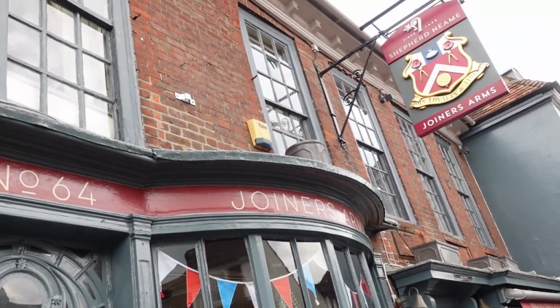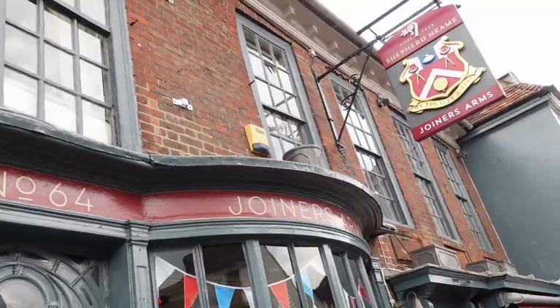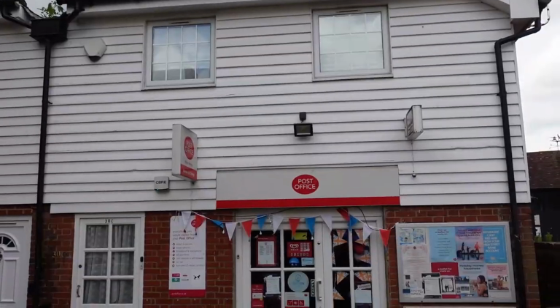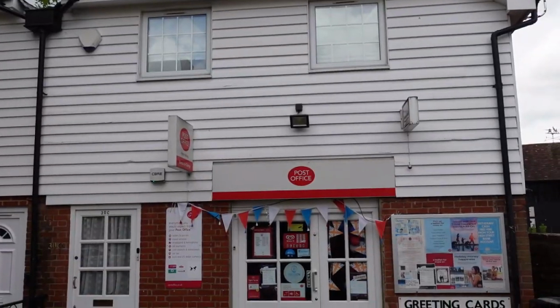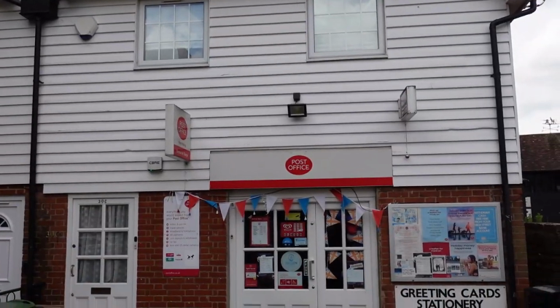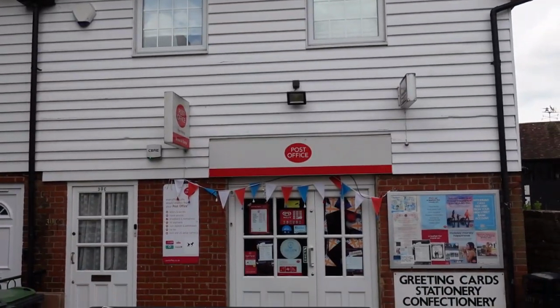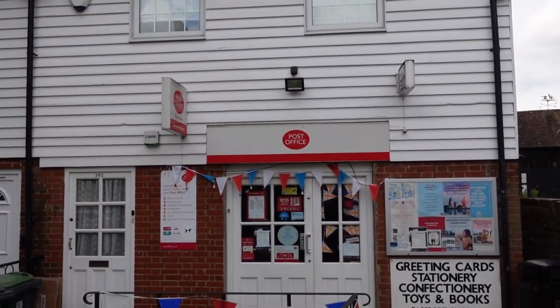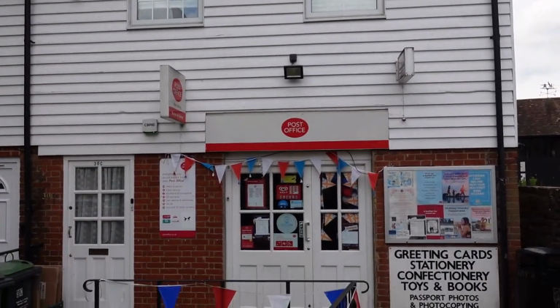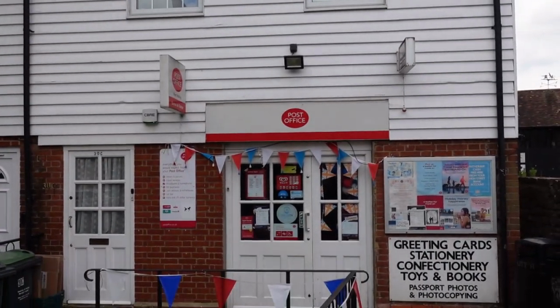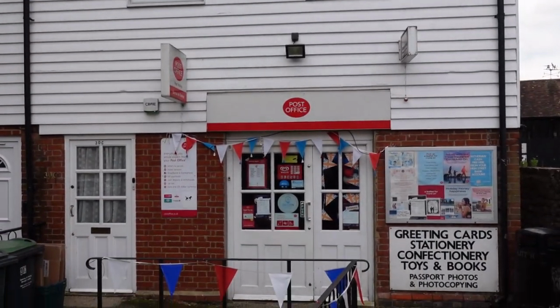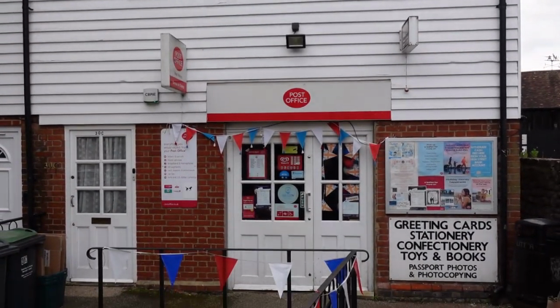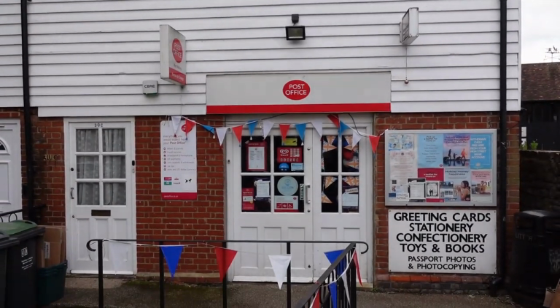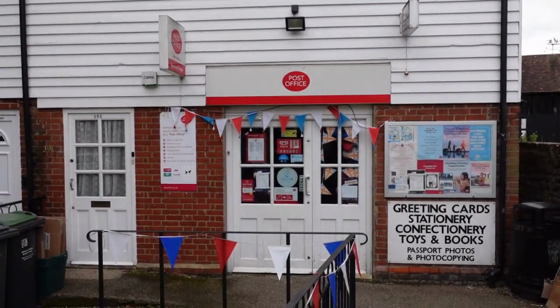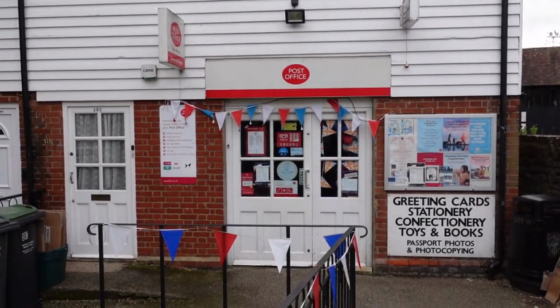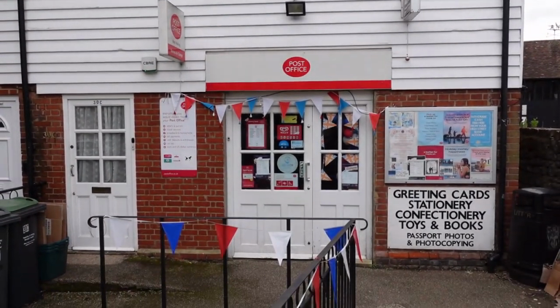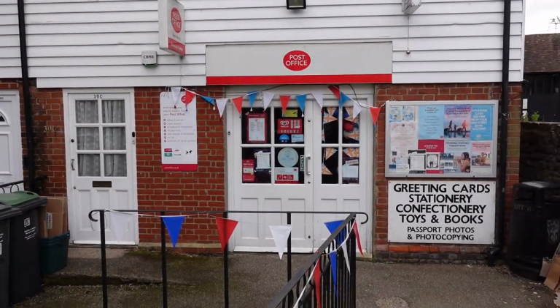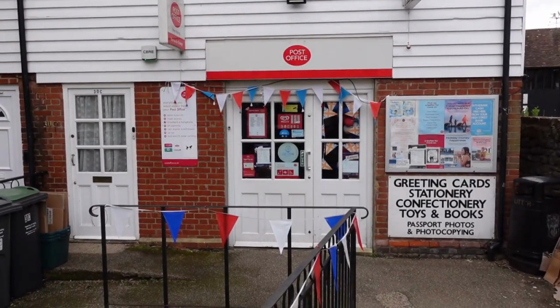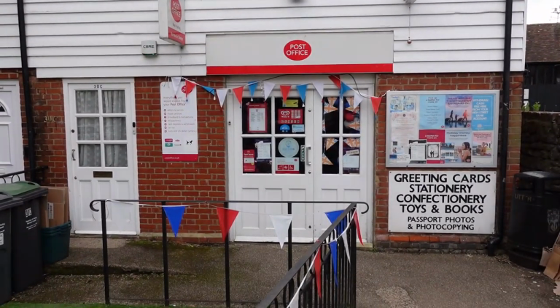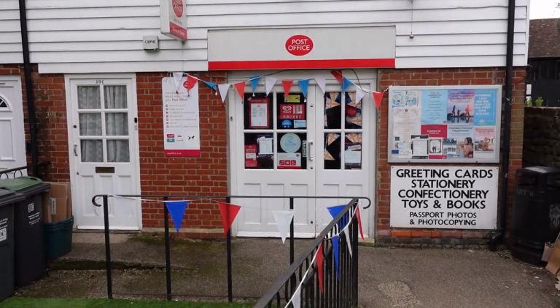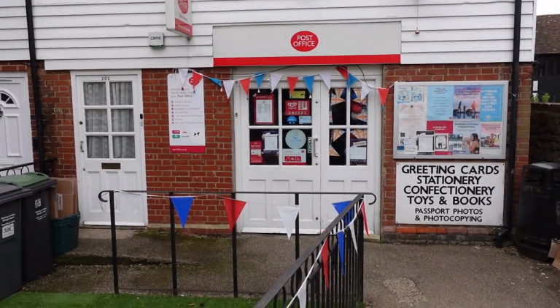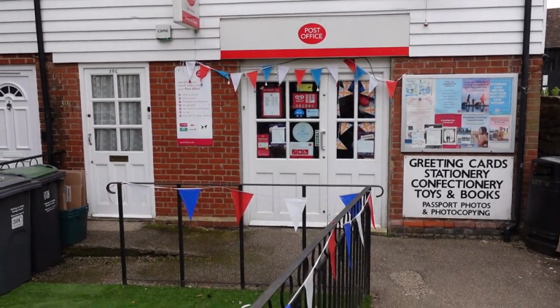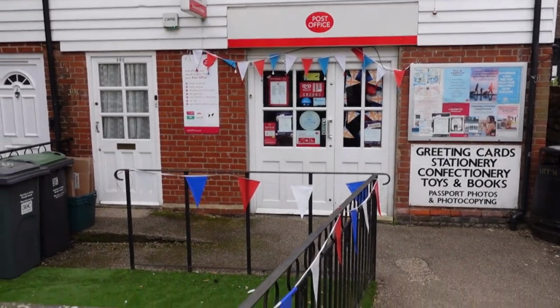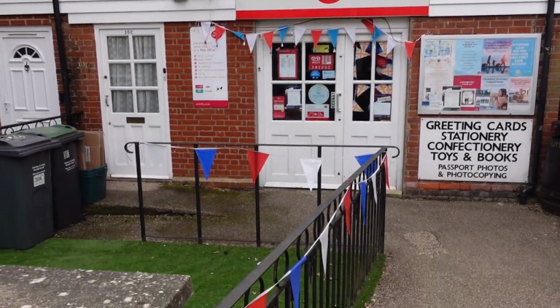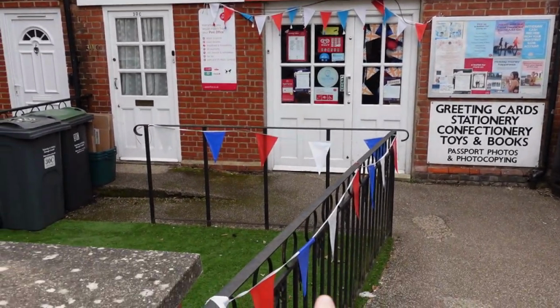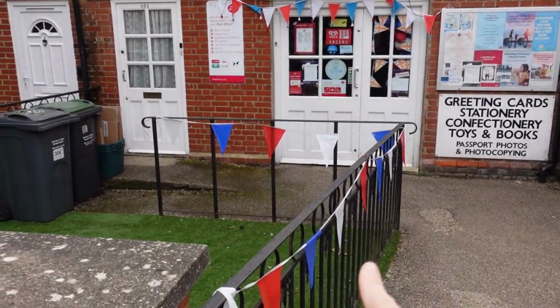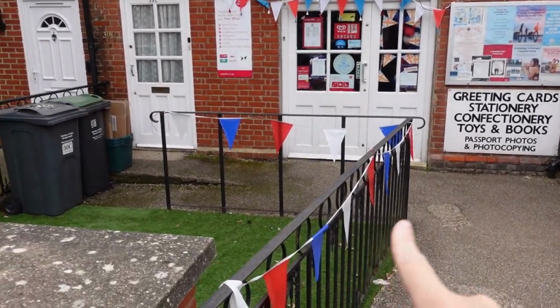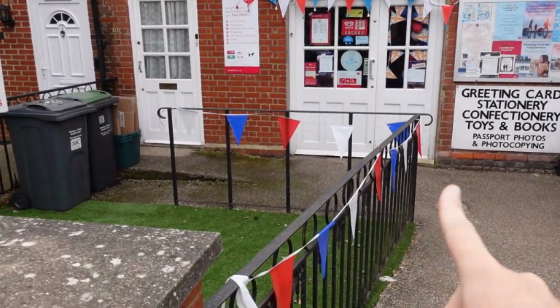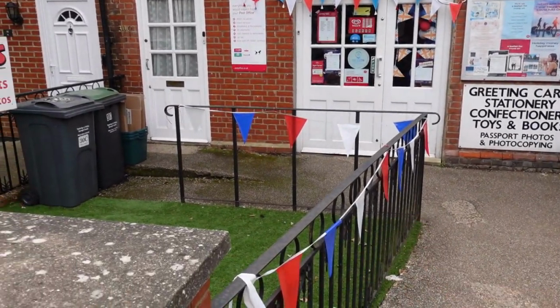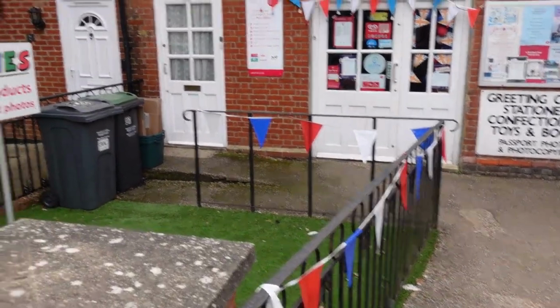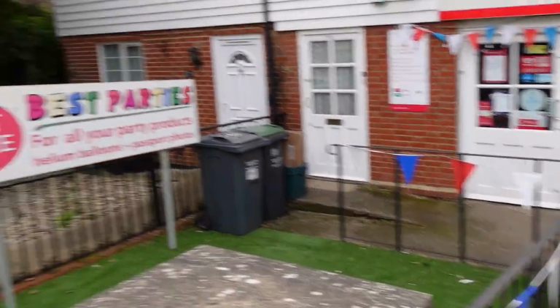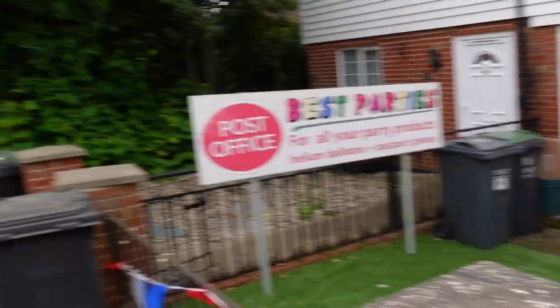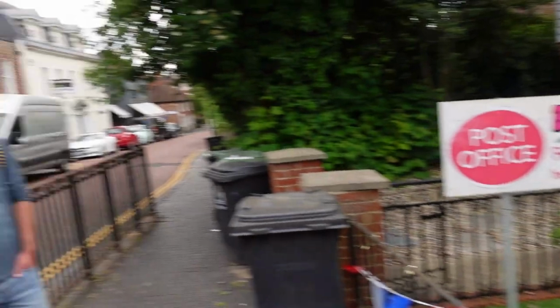And what screams modern-day Britain more than a red phone box that is now home to a defibrillator? What an amazing use for it though — might as well make it useful. They've even still got a cute little post office getting ready for the Queen's Jubilee.